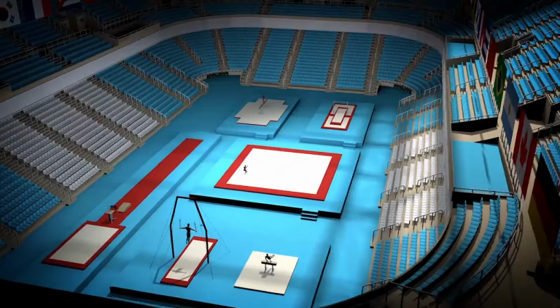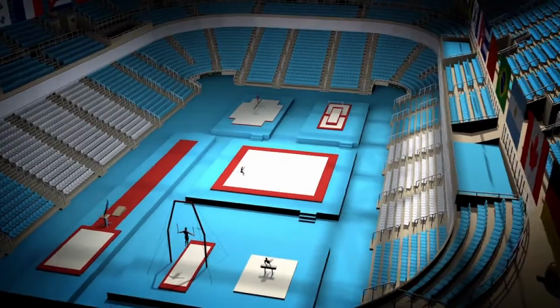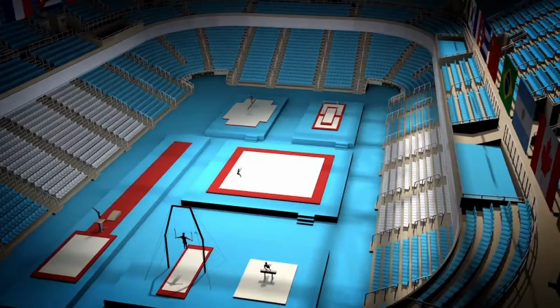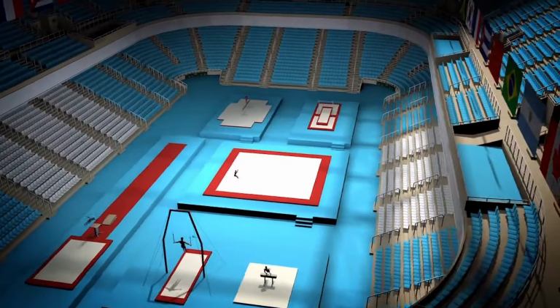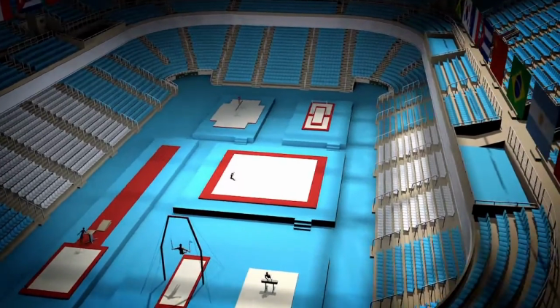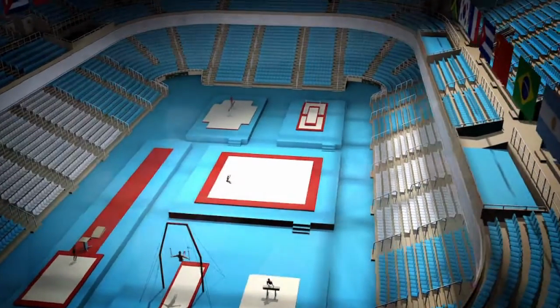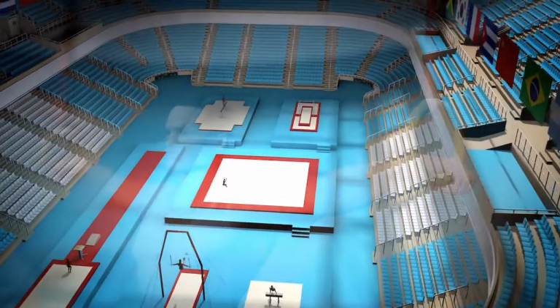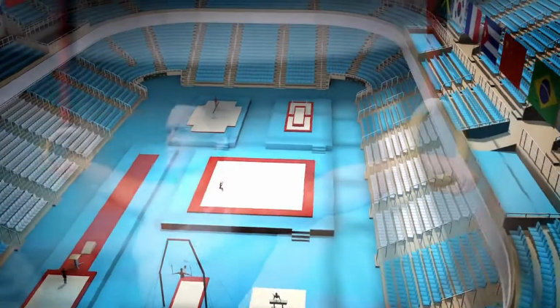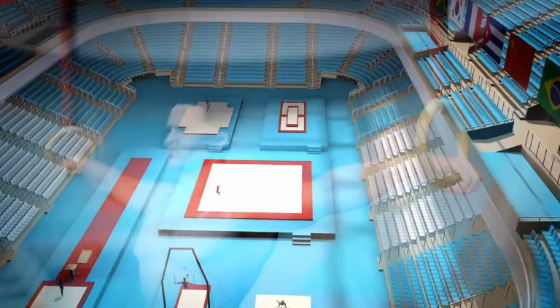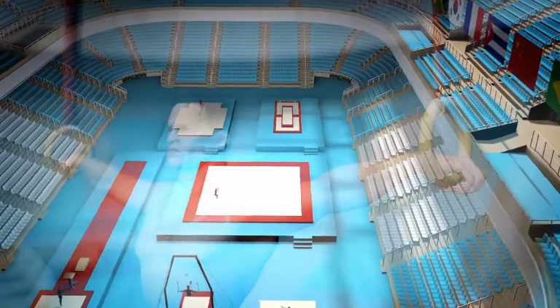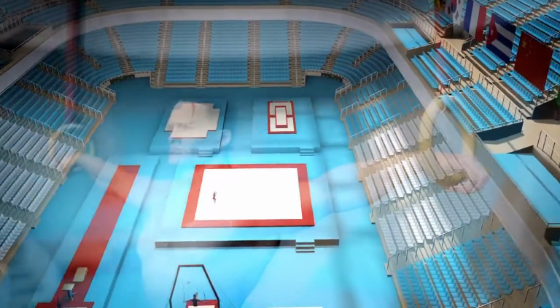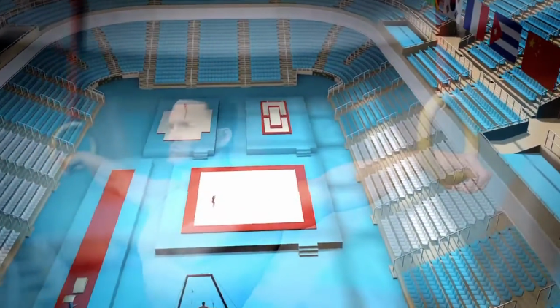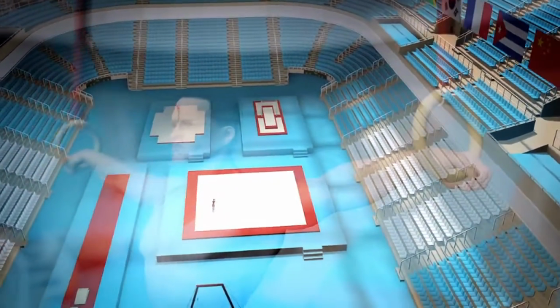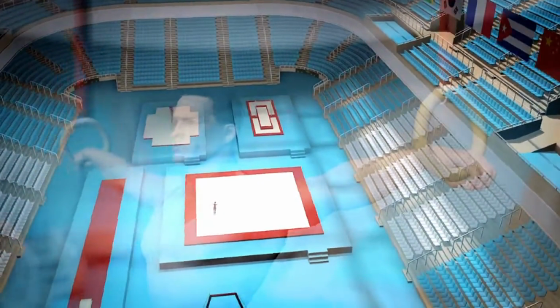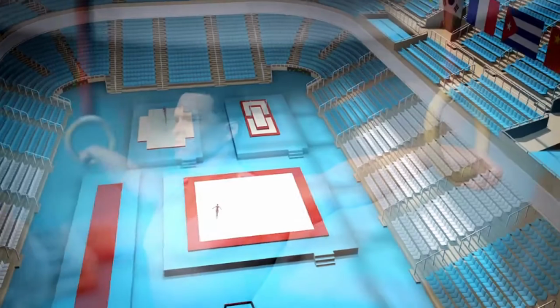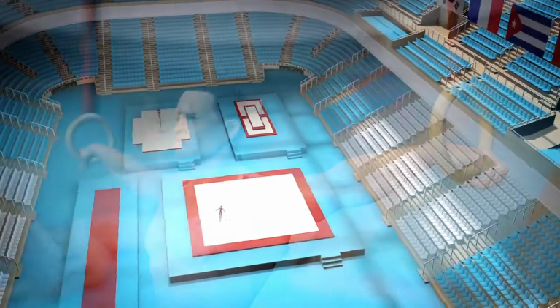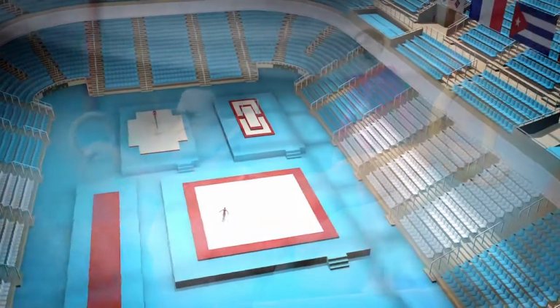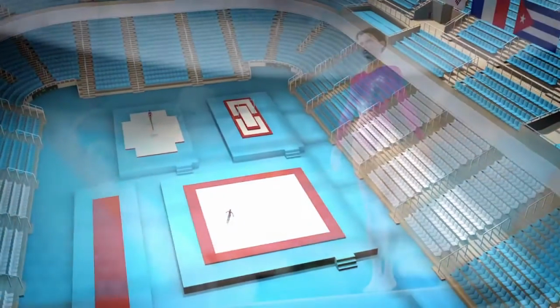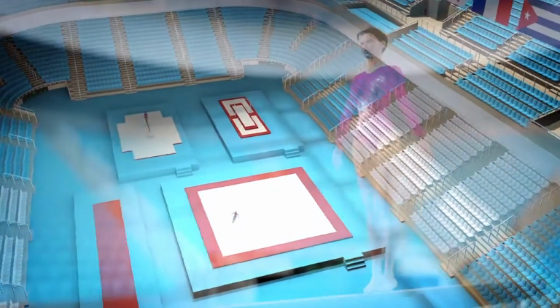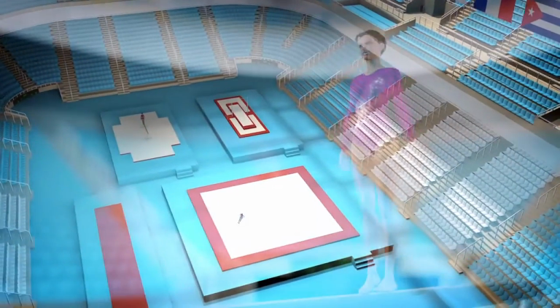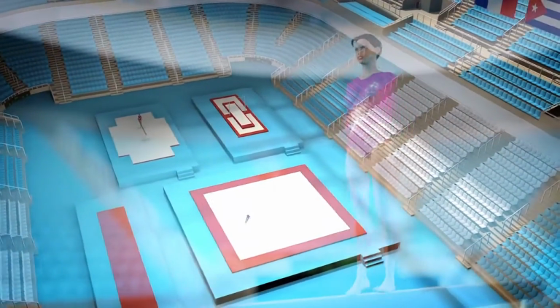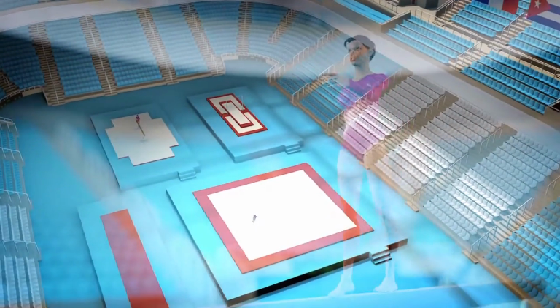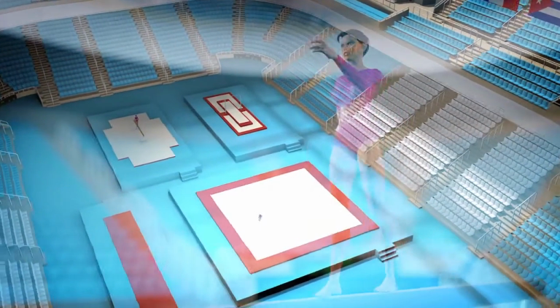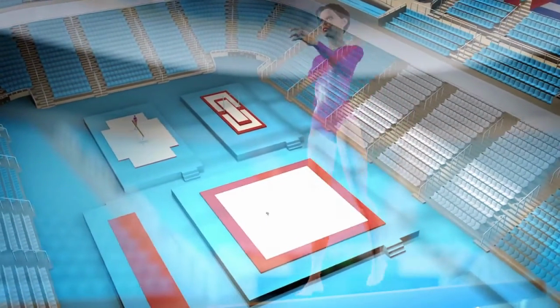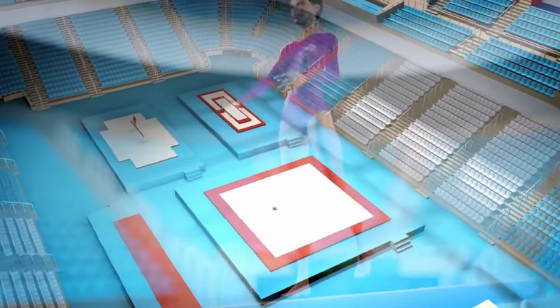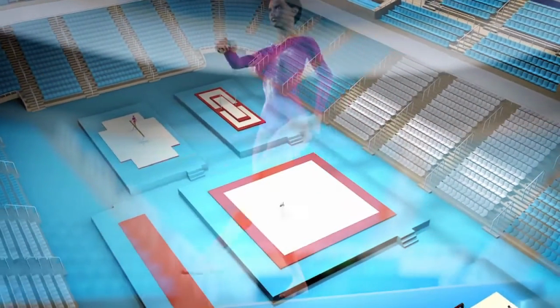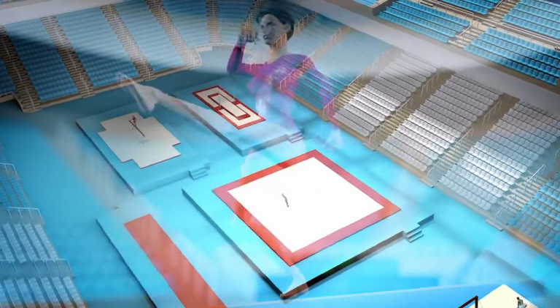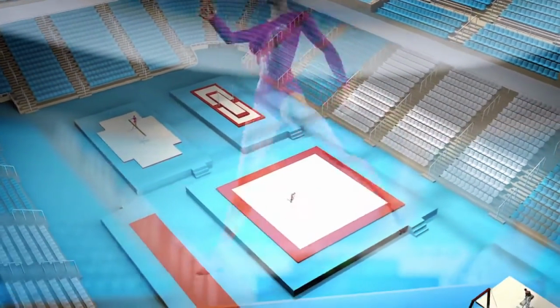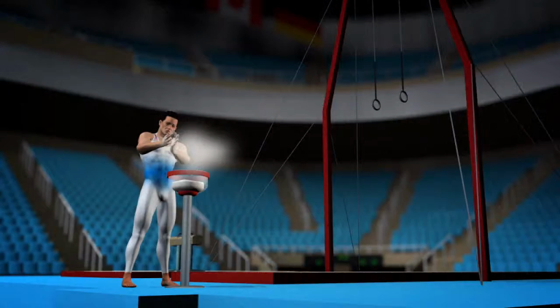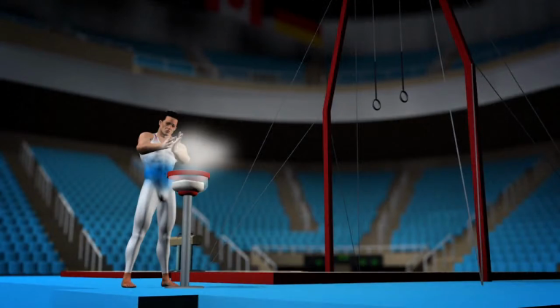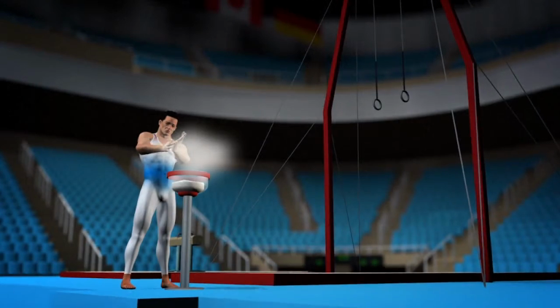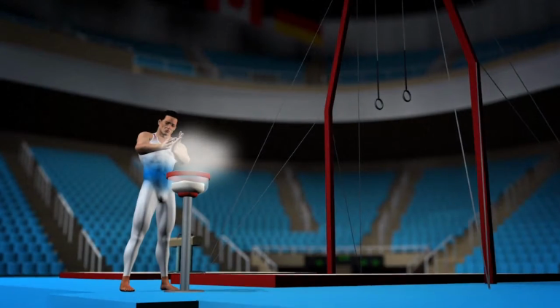Artistic gymnastics combines strength, flexibility, grace and an acute sense of balance.